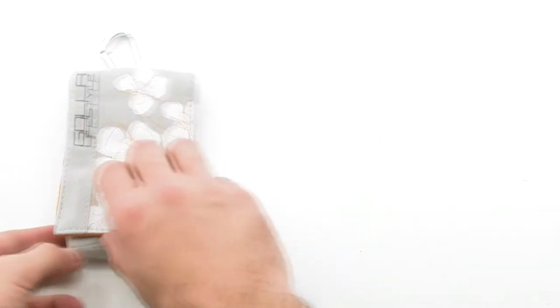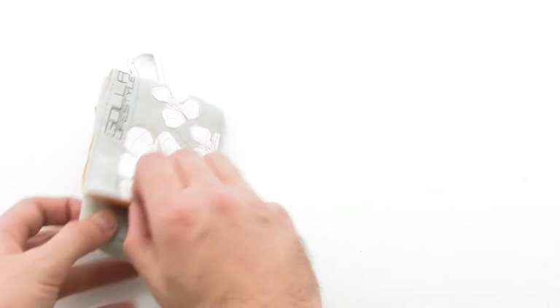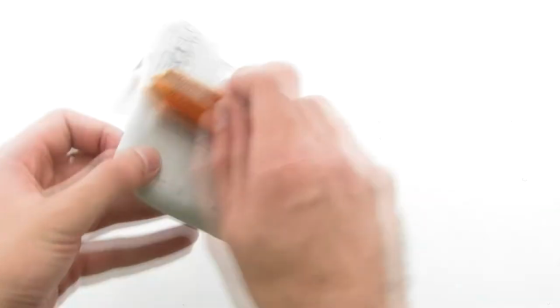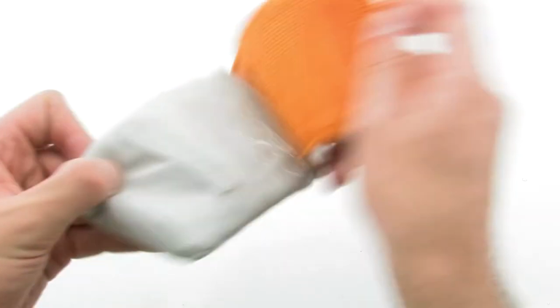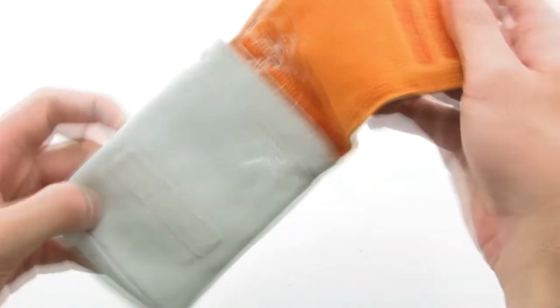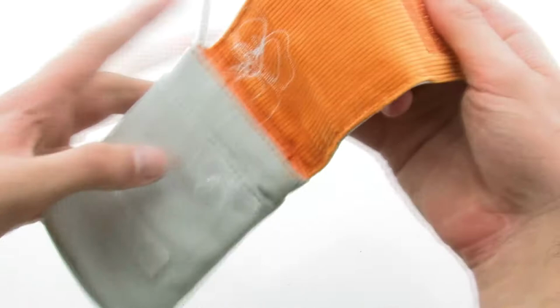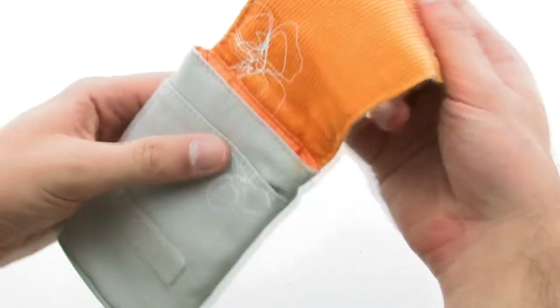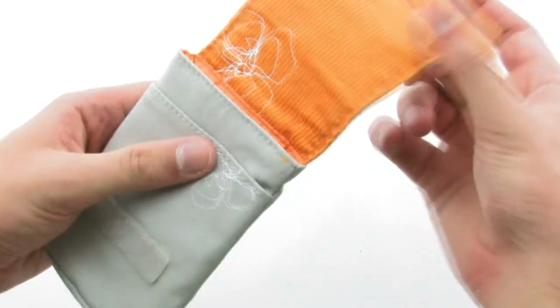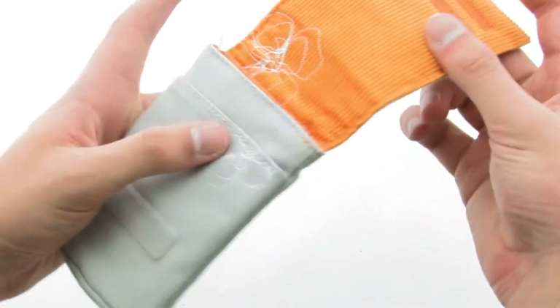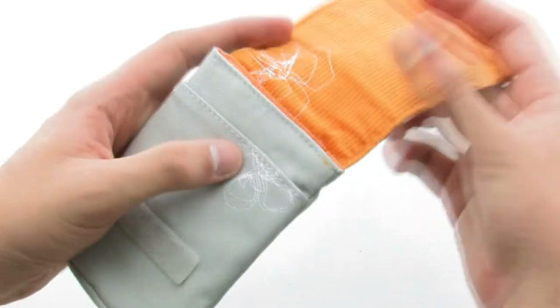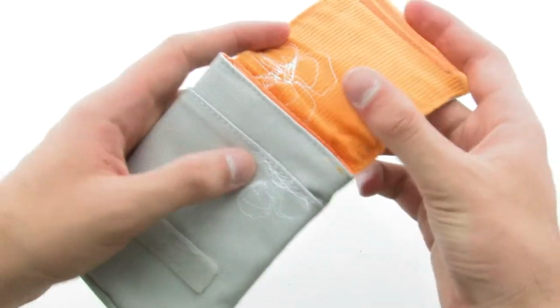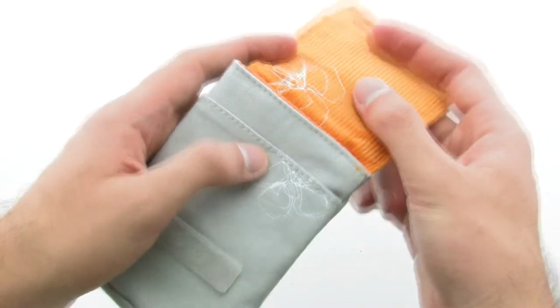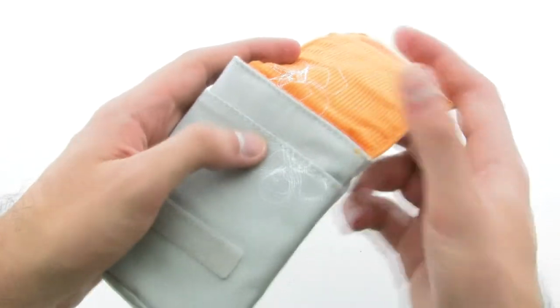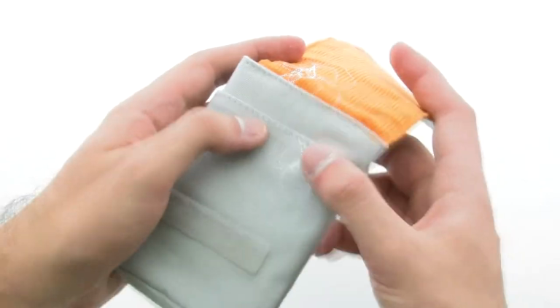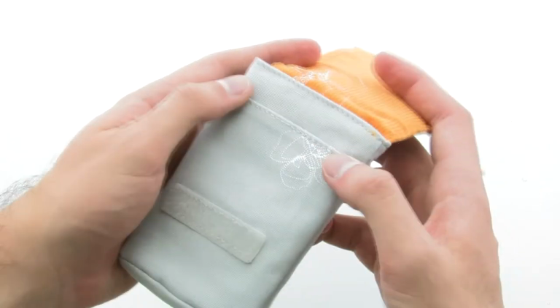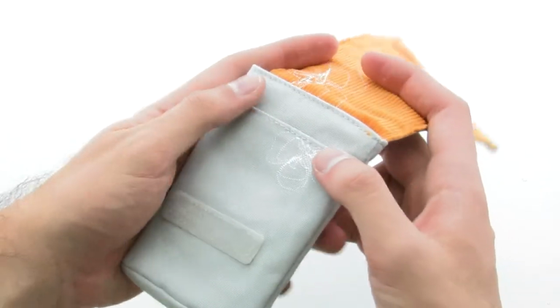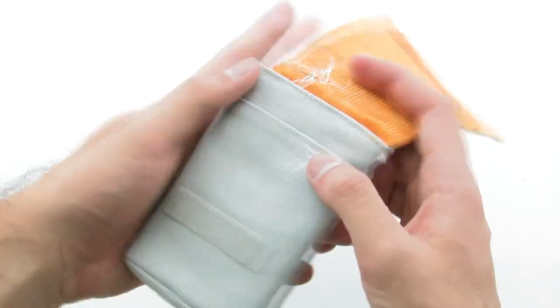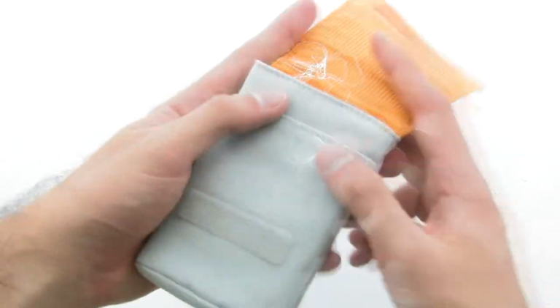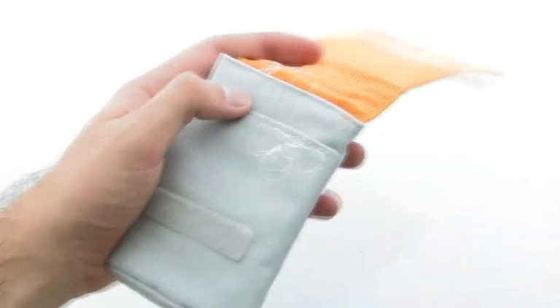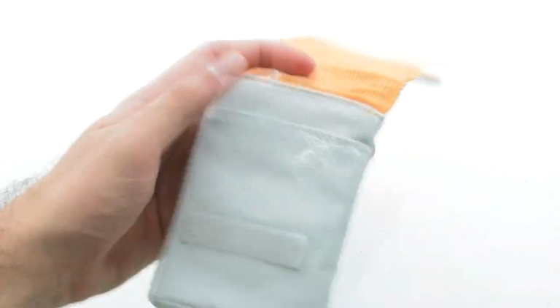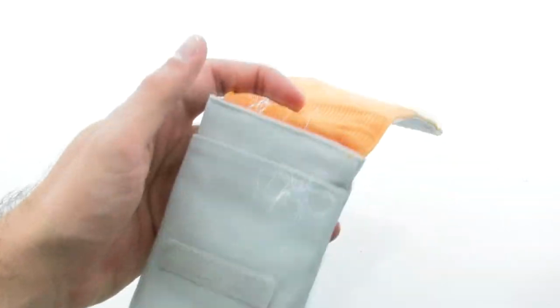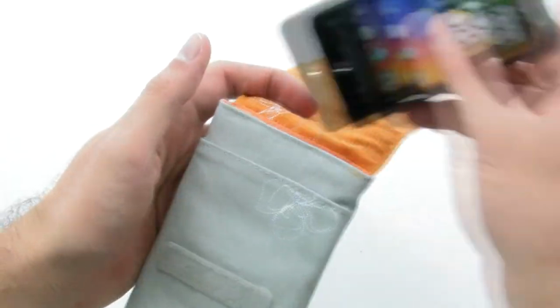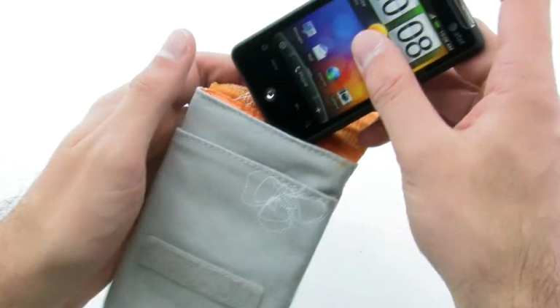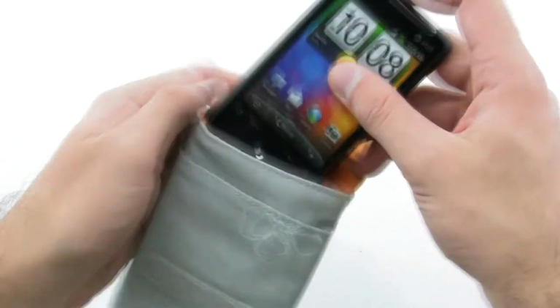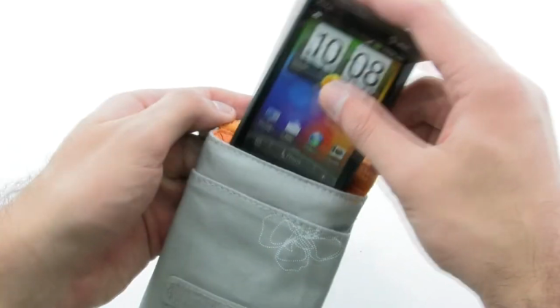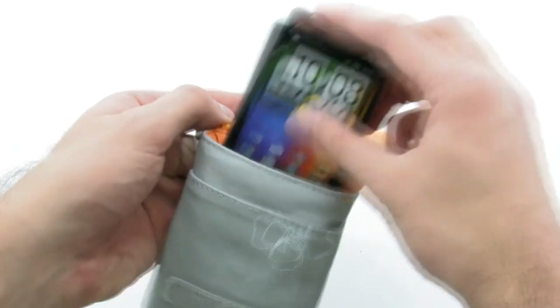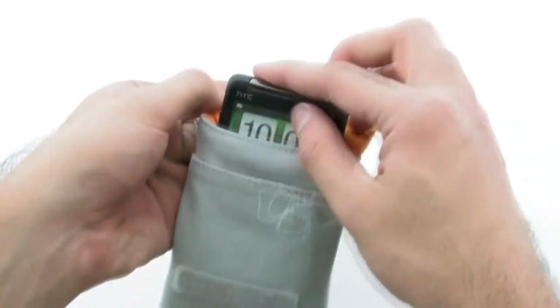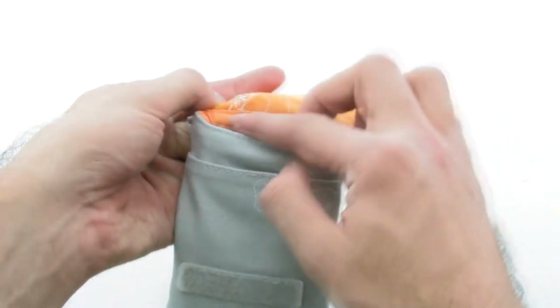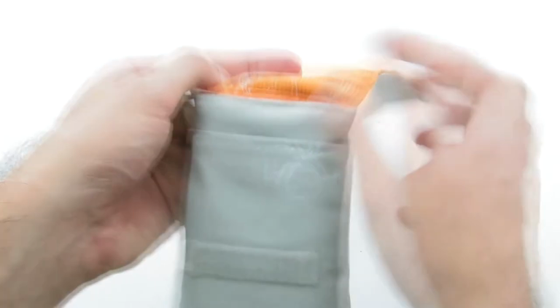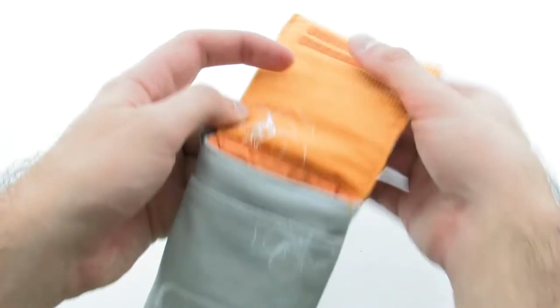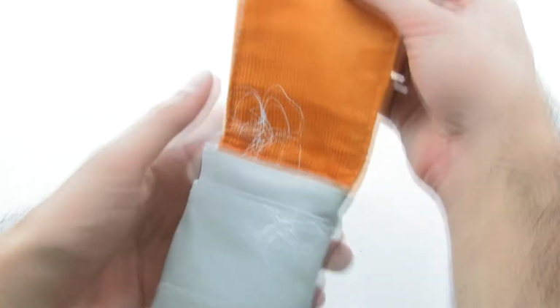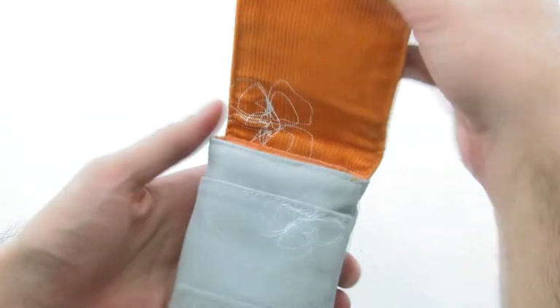The pouch provides a secure method of transportation for all devices compatible with the case, as well as providing small other pockets for cards or cash.